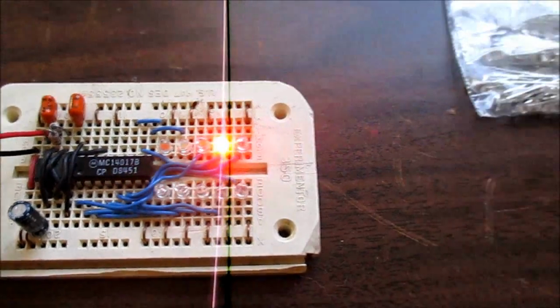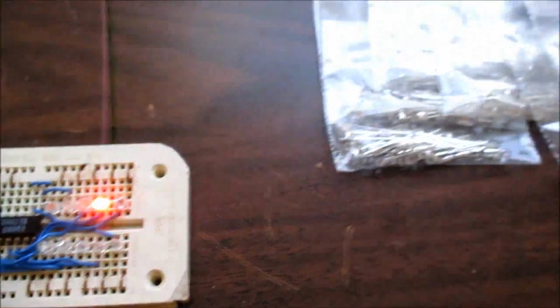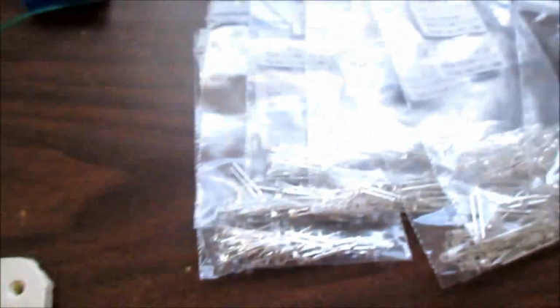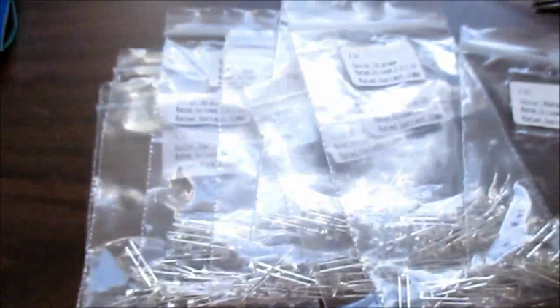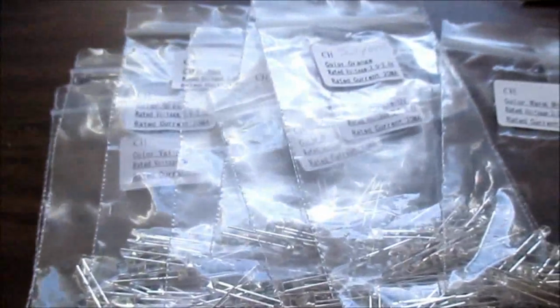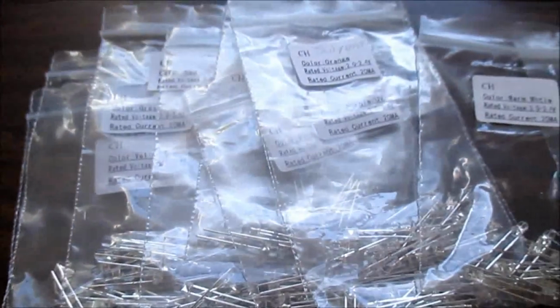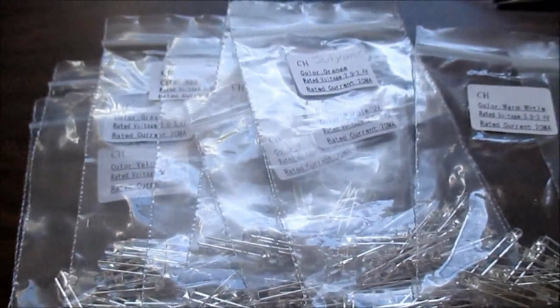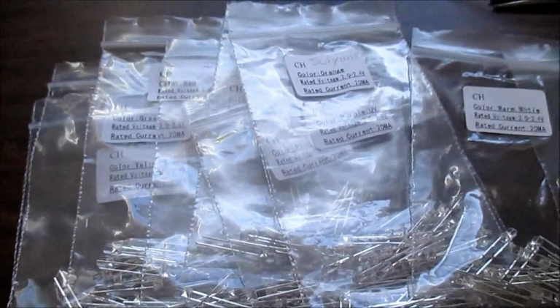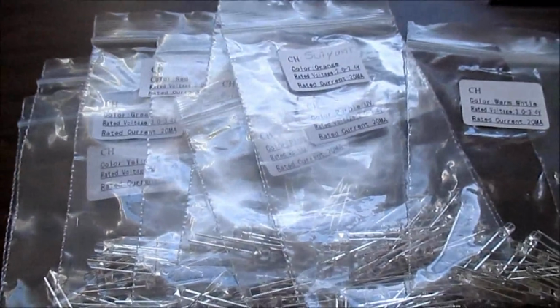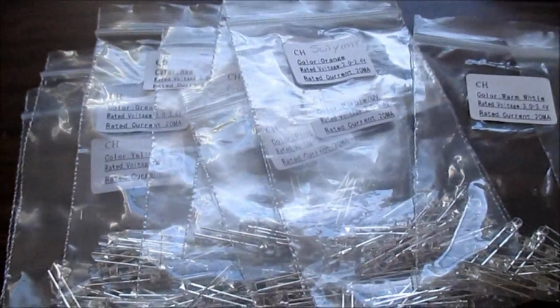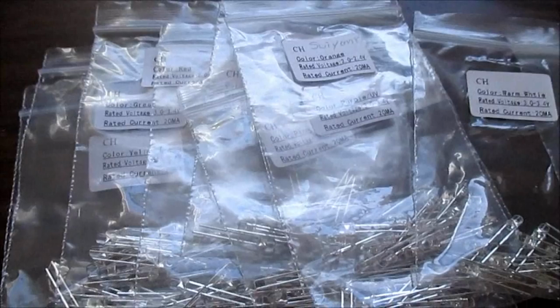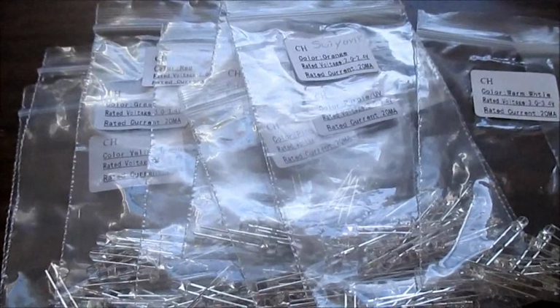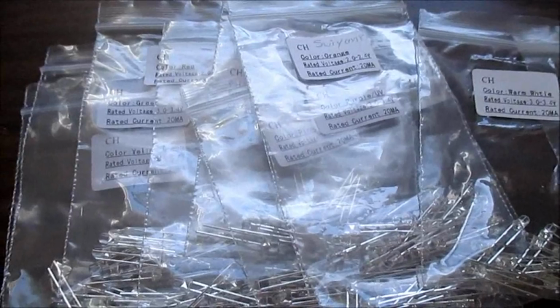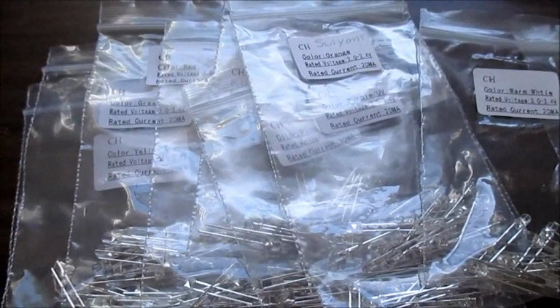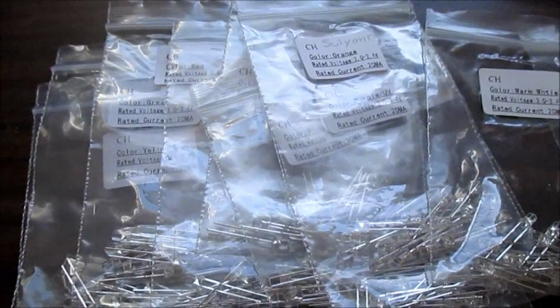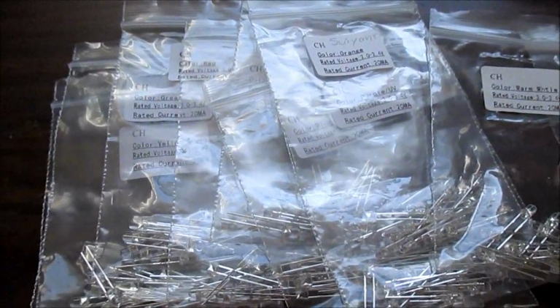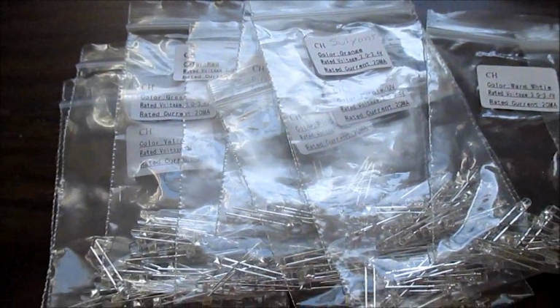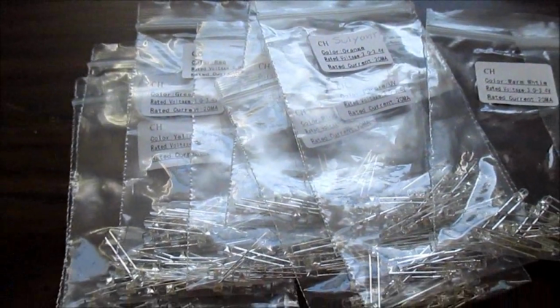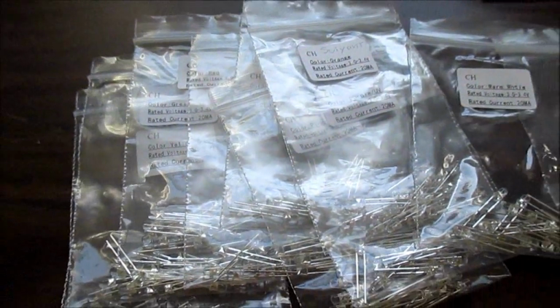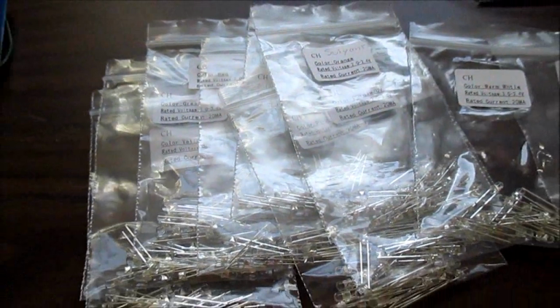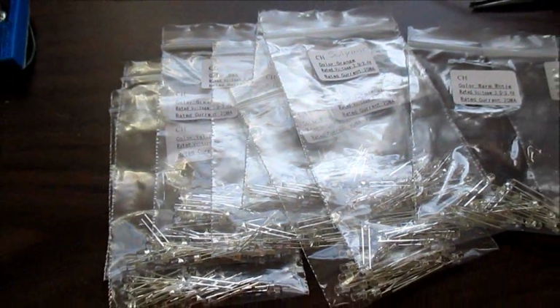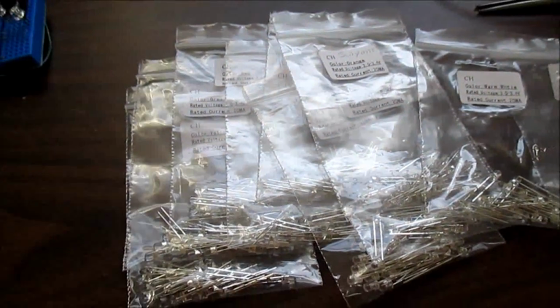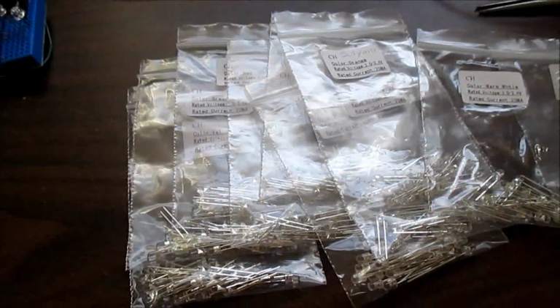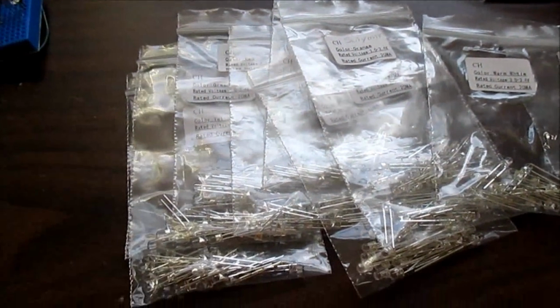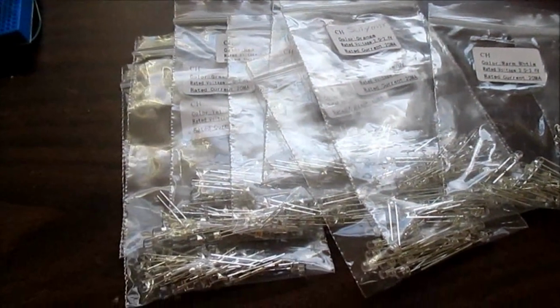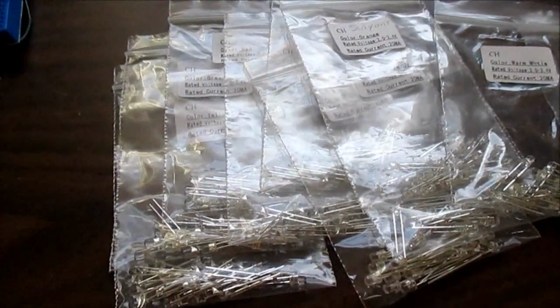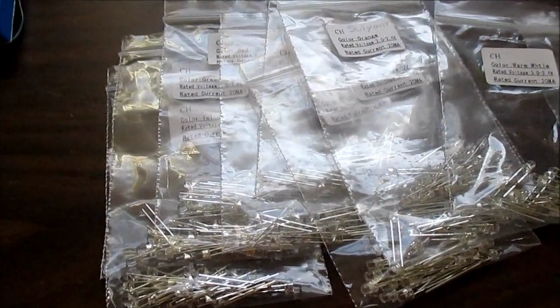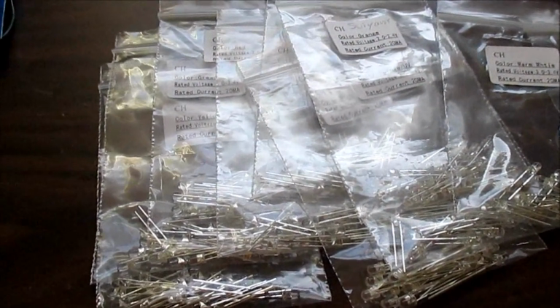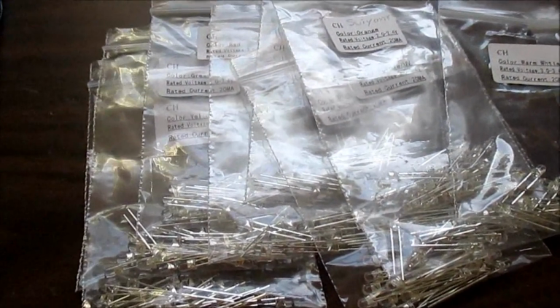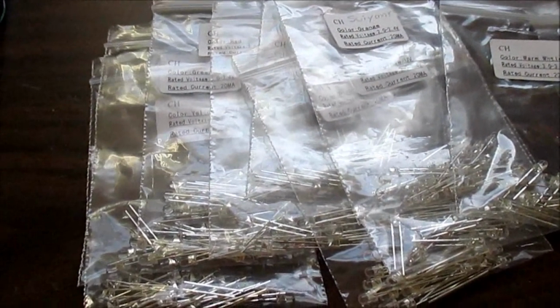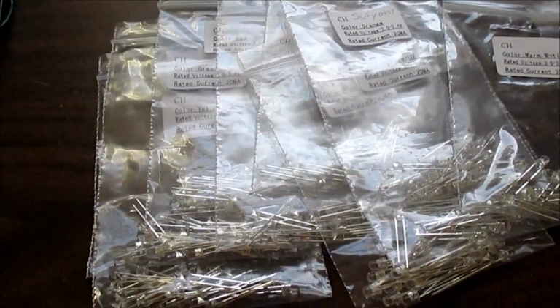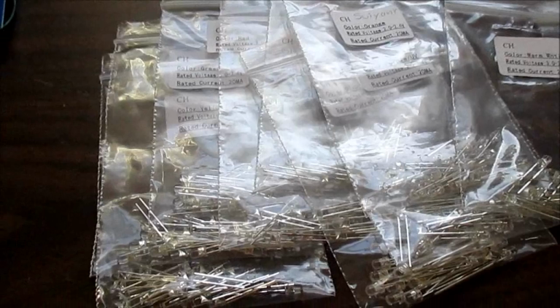I should mention I paid about $8 for this with free shipping, and it took only about five days coming from China.